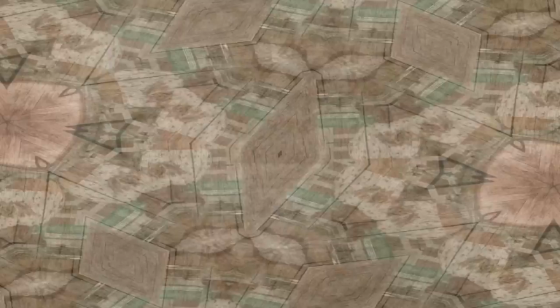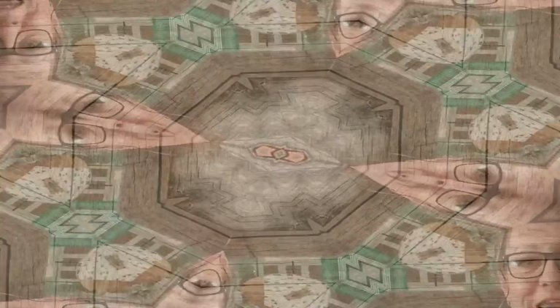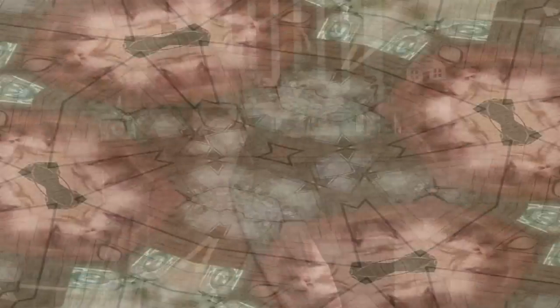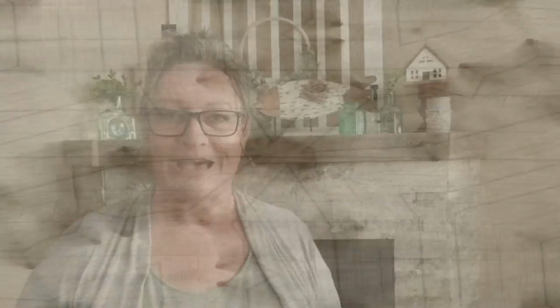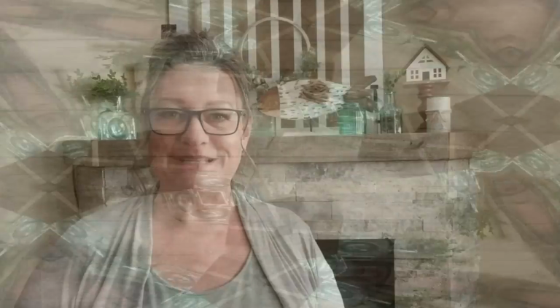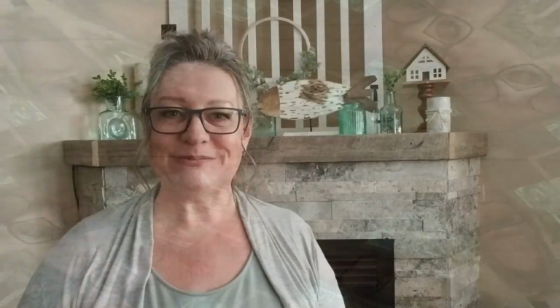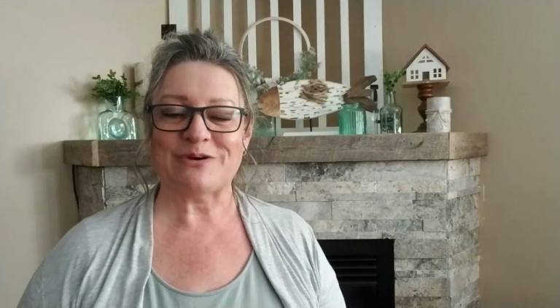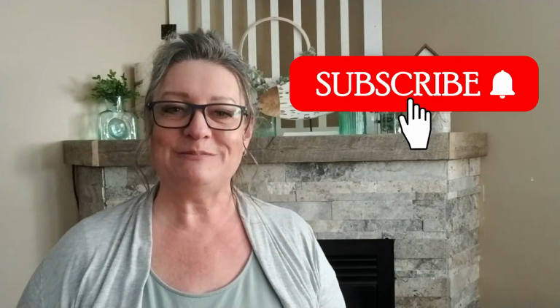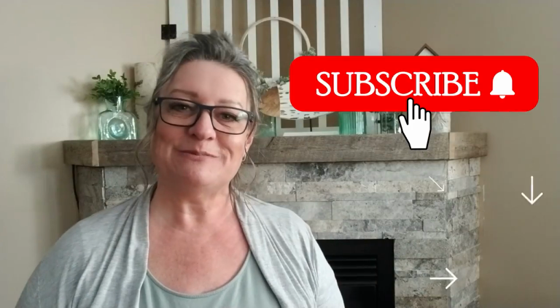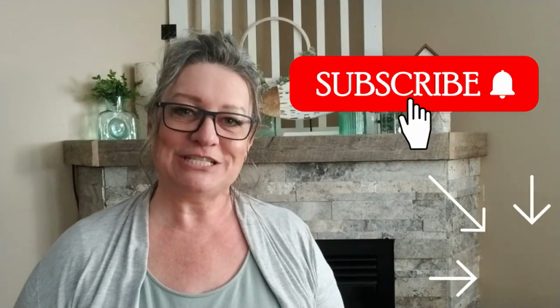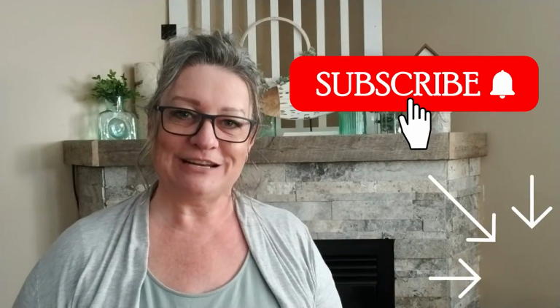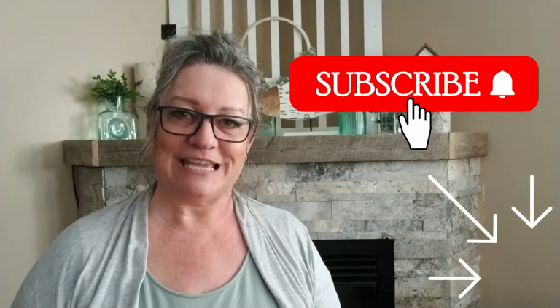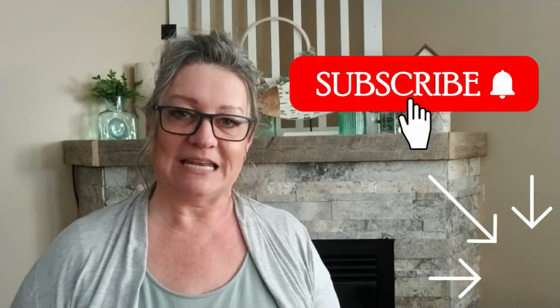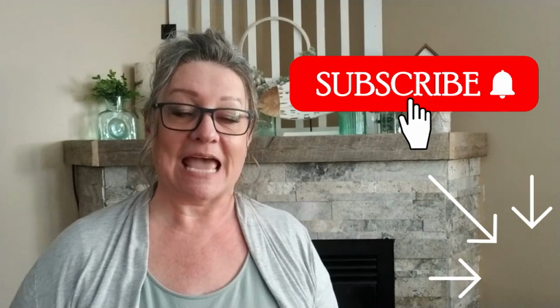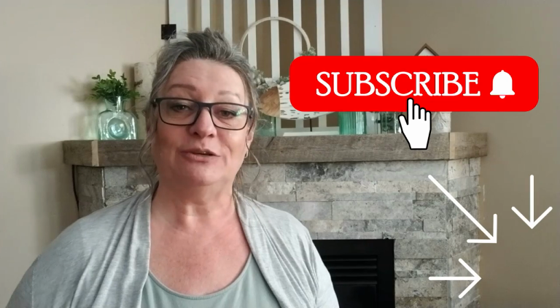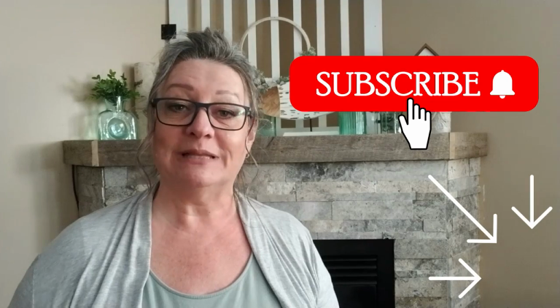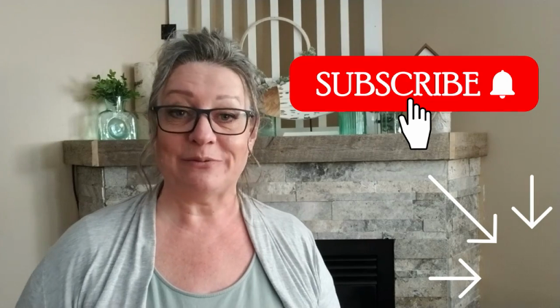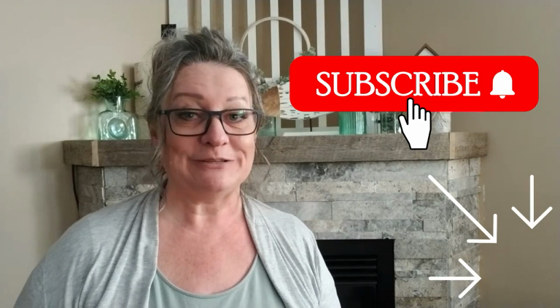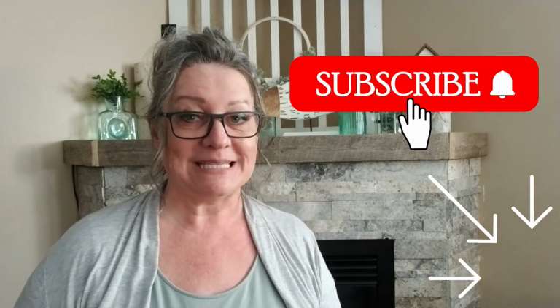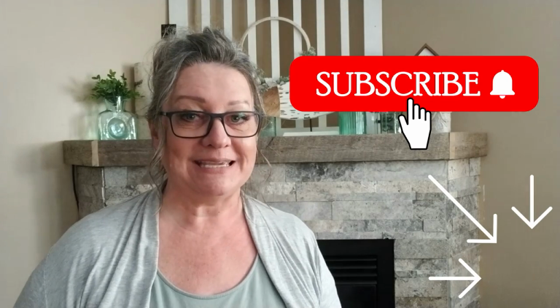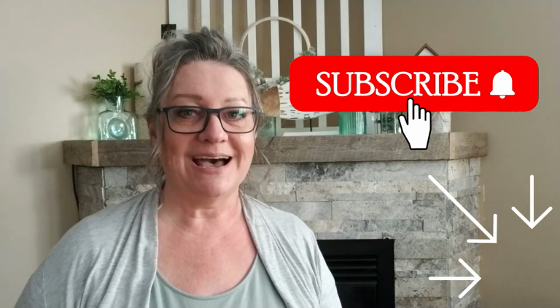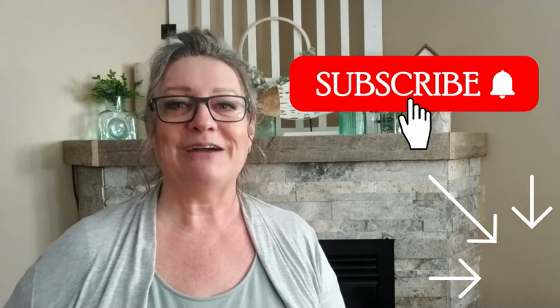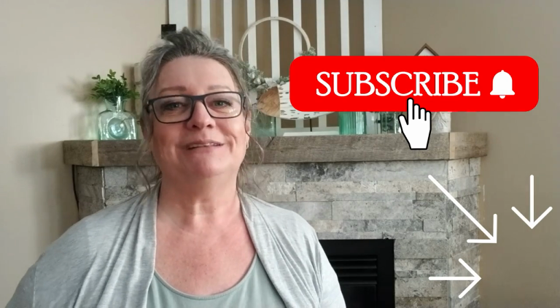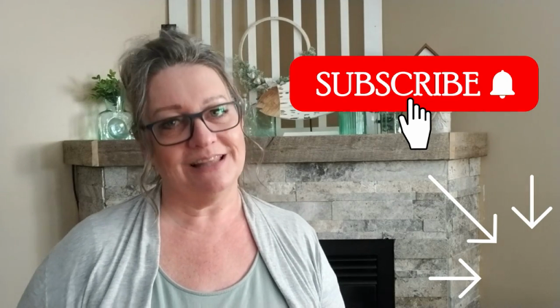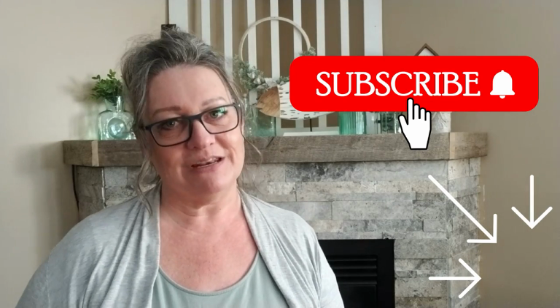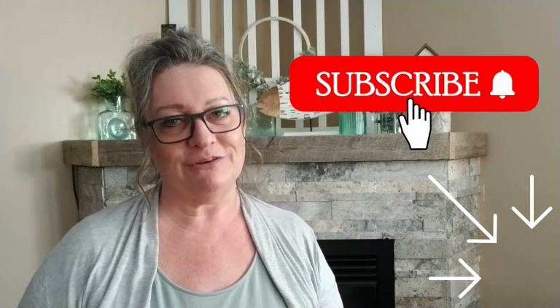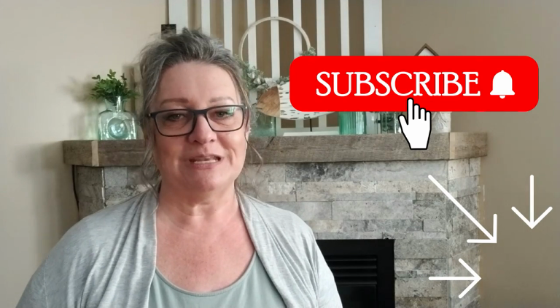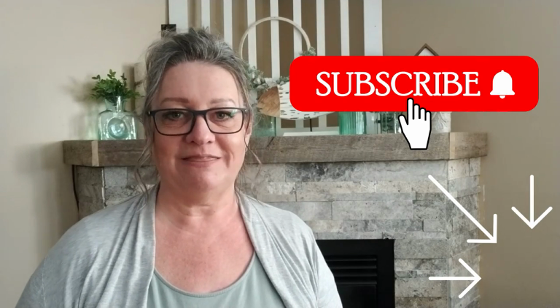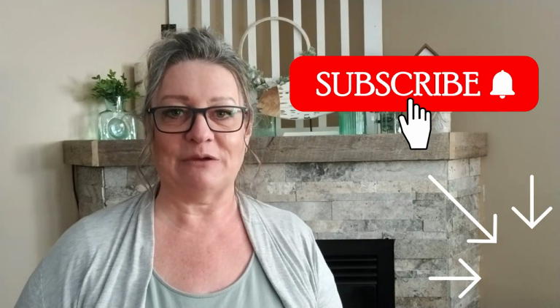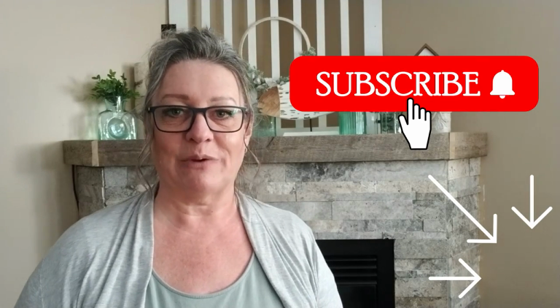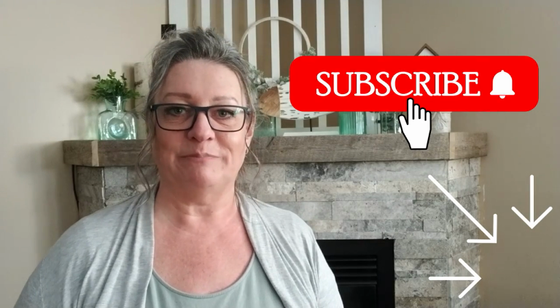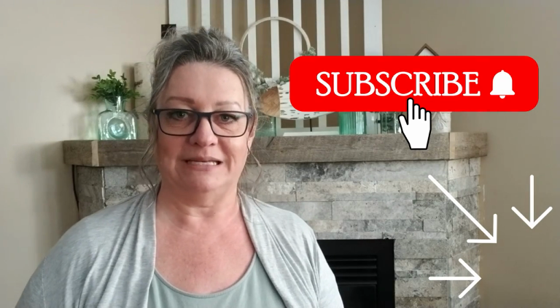If you haven't subscribed to my channel yet and you like what you see, I would love it if you could hit that red button.